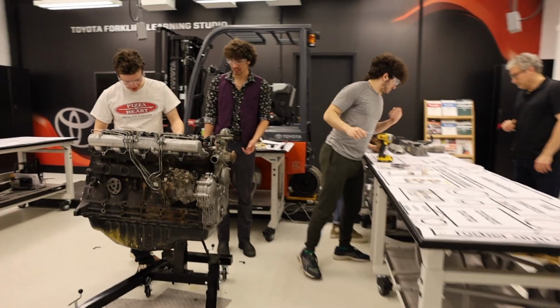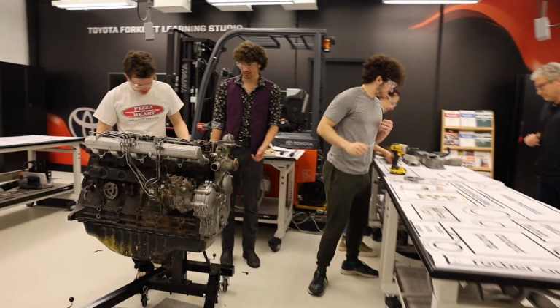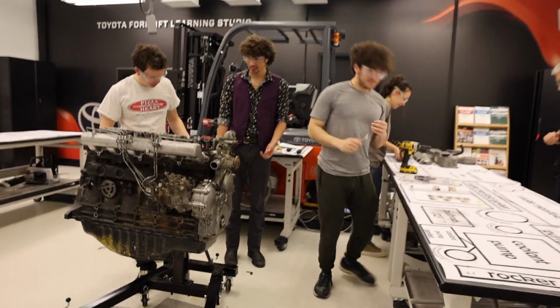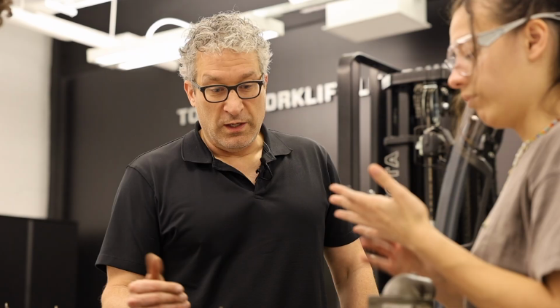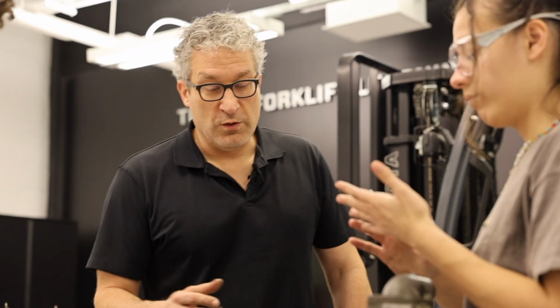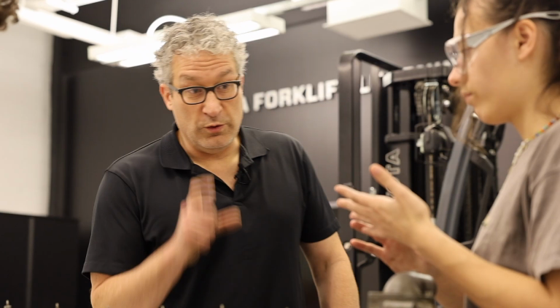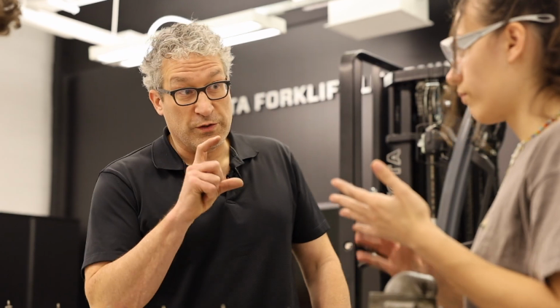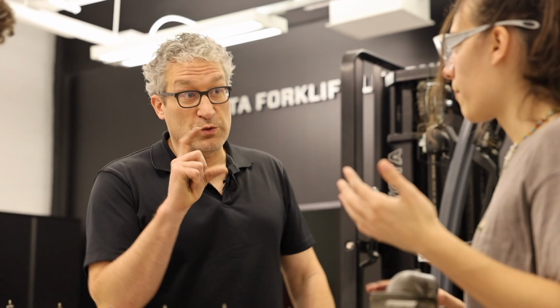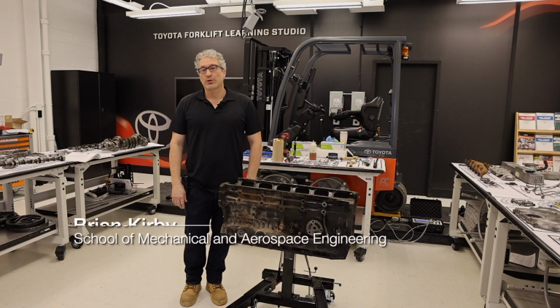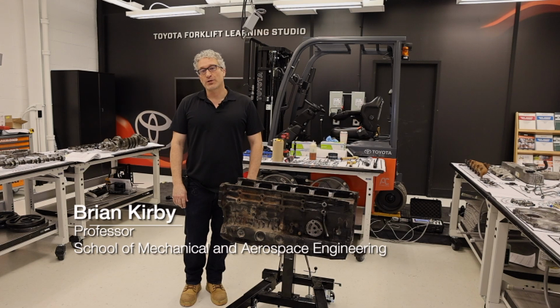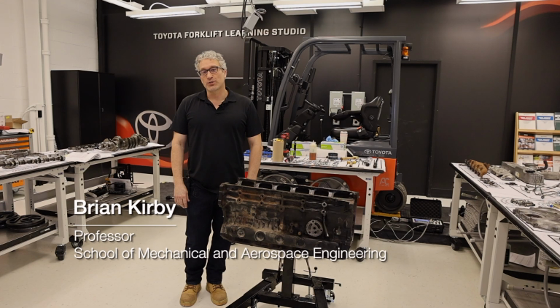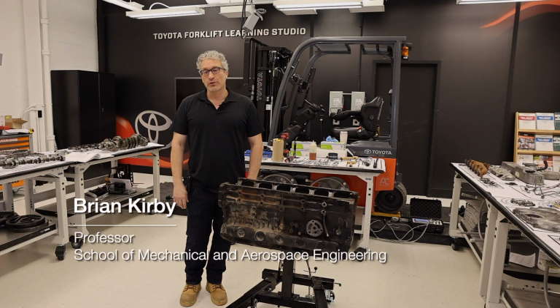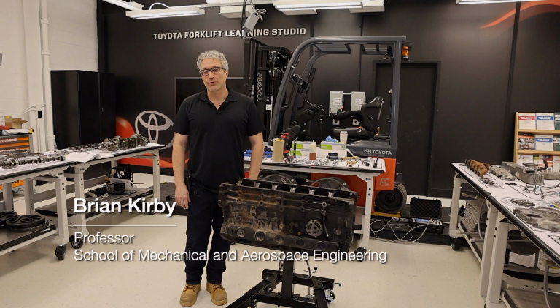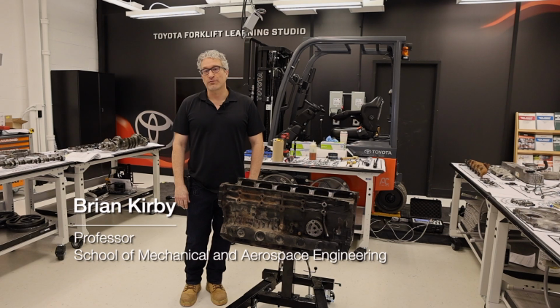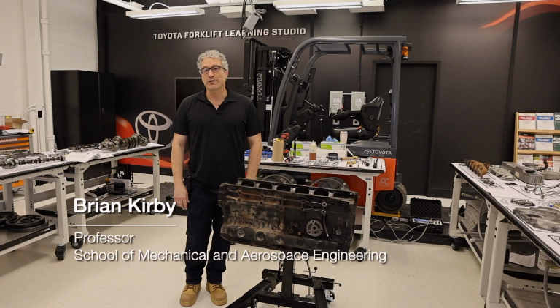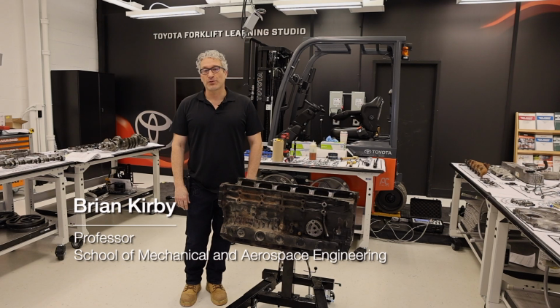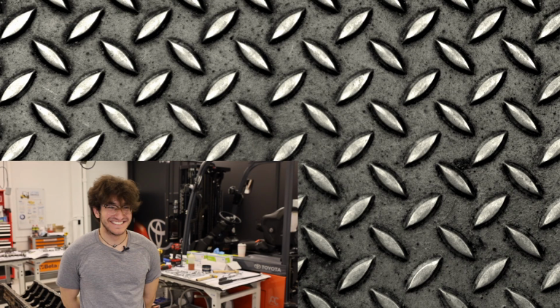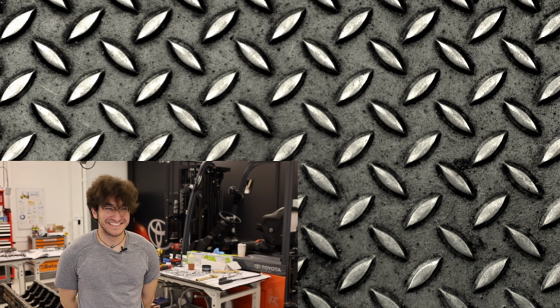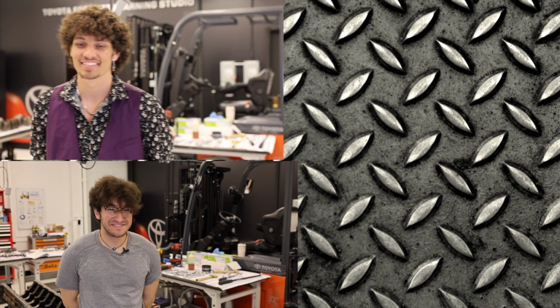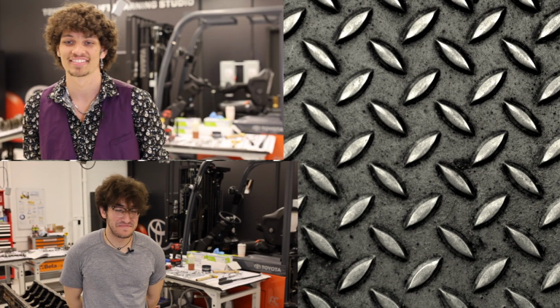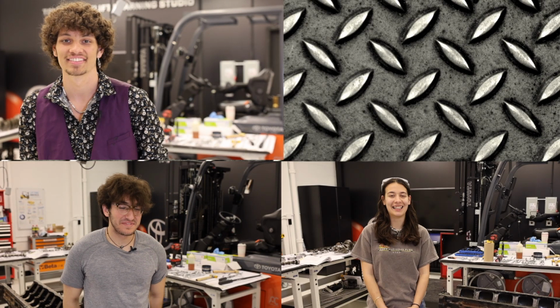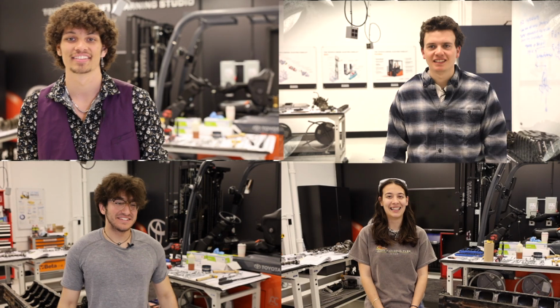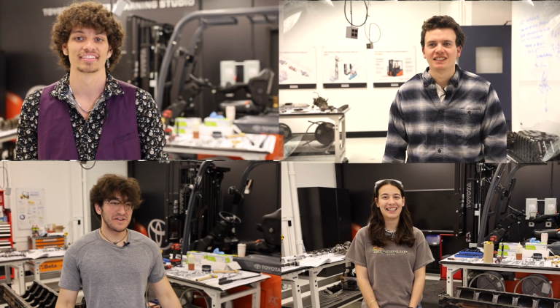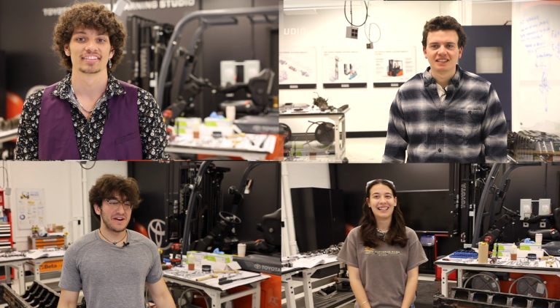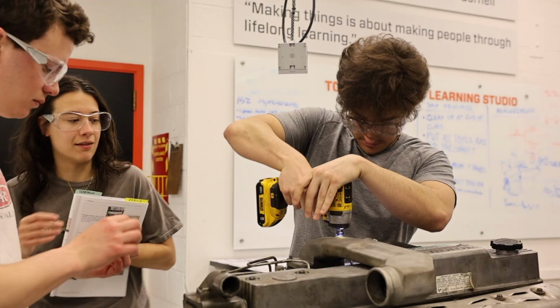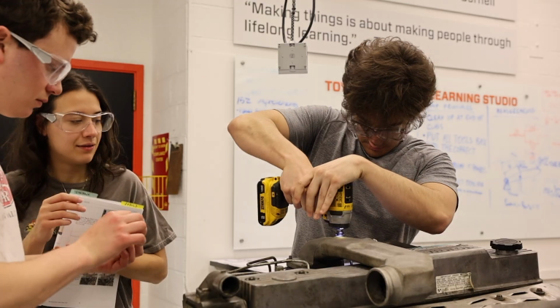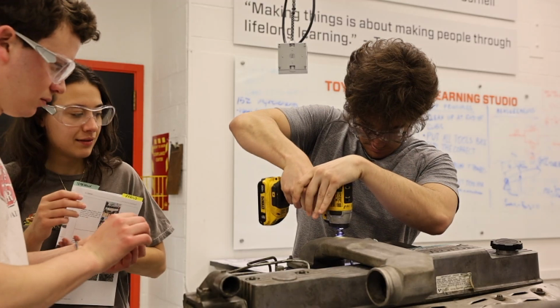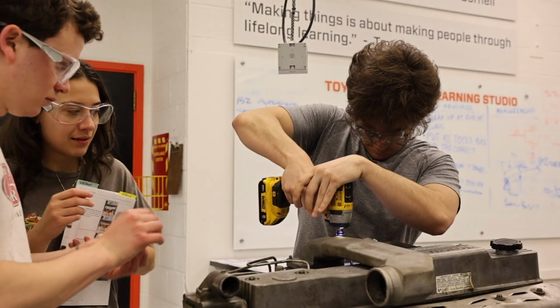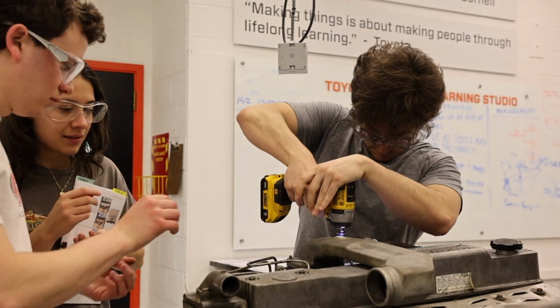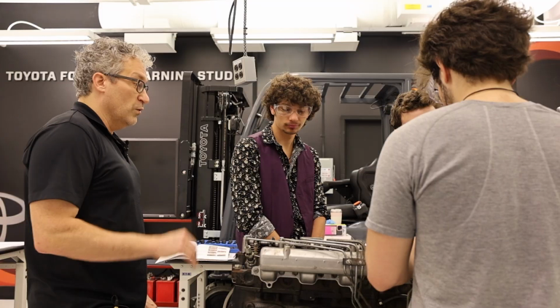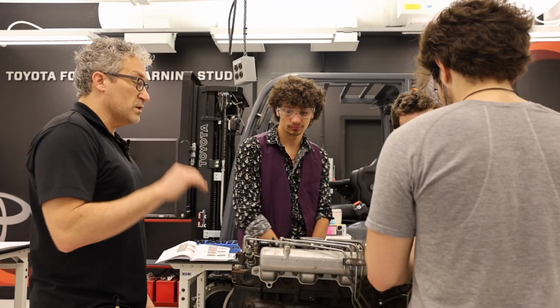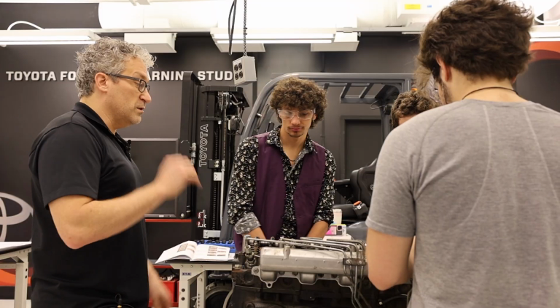Hi, I'm Professor Brian Kirby. We're here in the Toyota Forklift Learning Studio where a bunch of students are tearing down and rebuilding this Toyota 15Z.